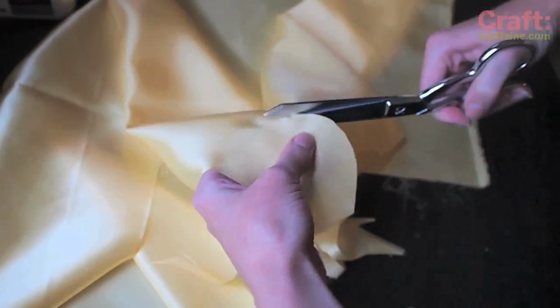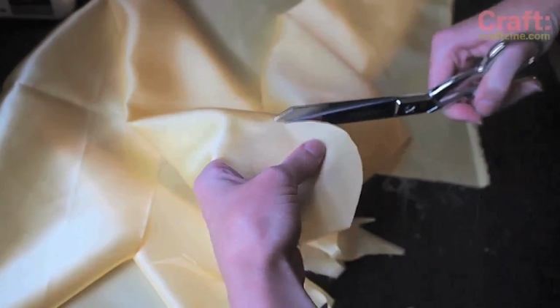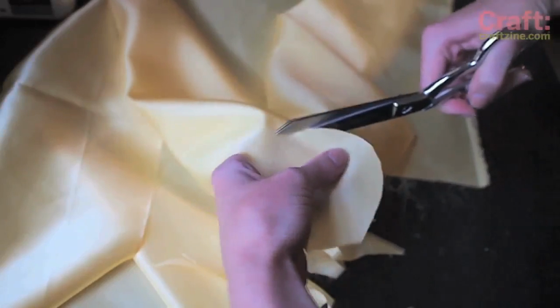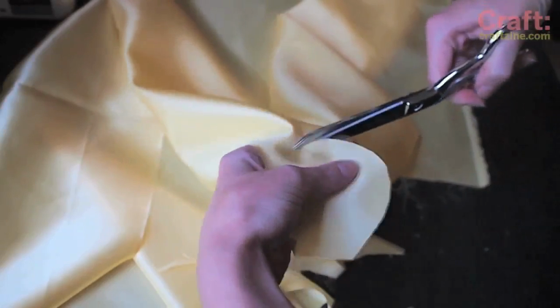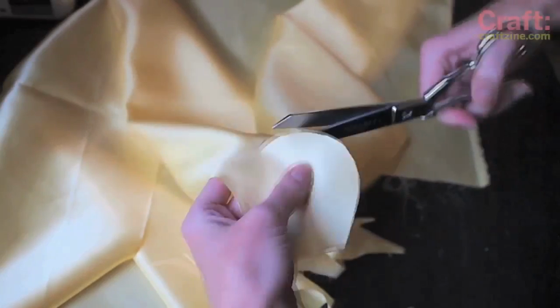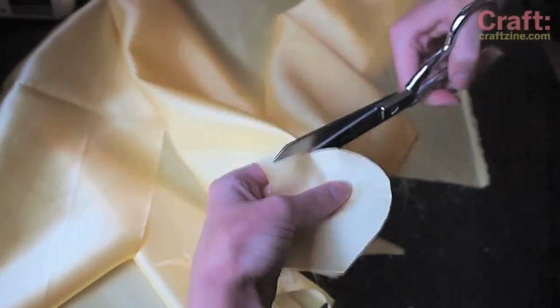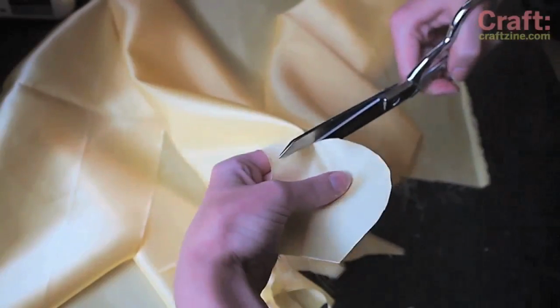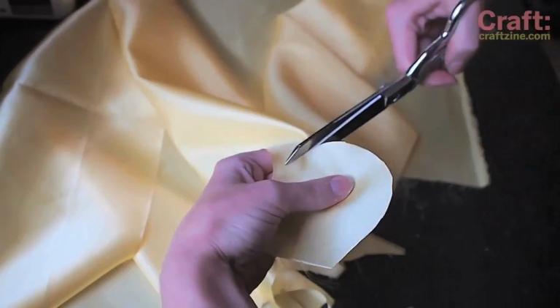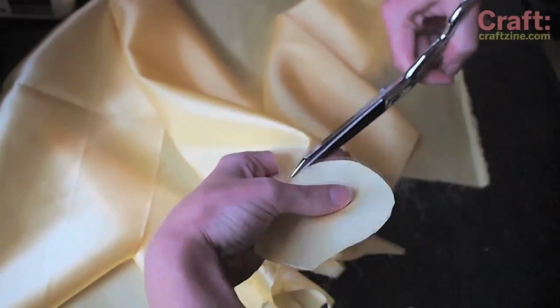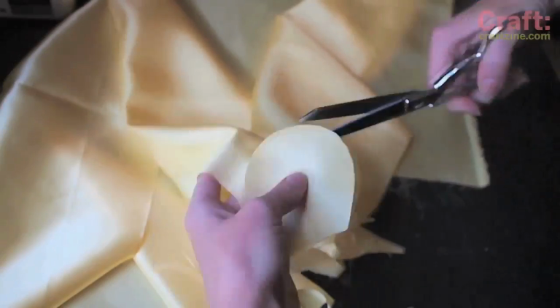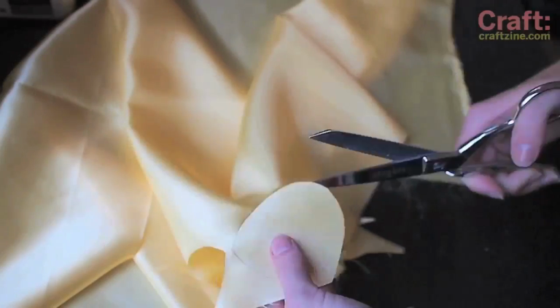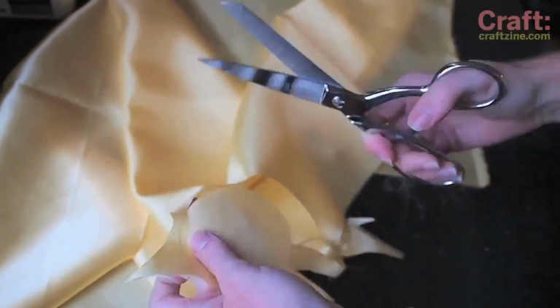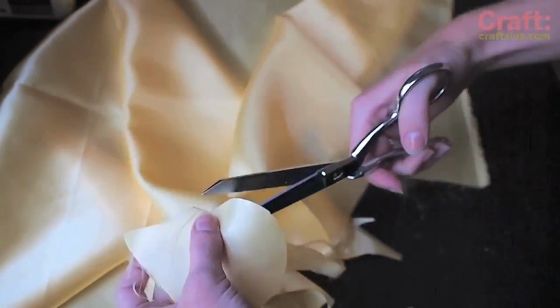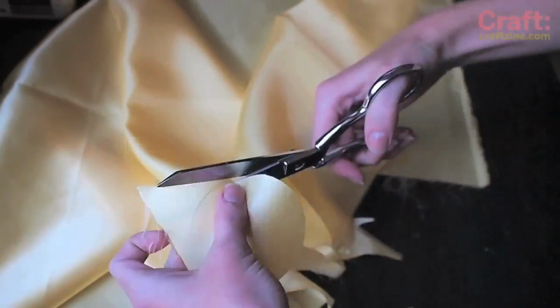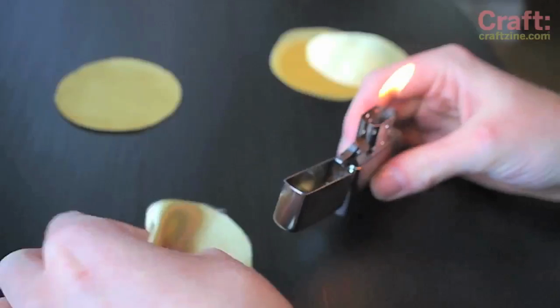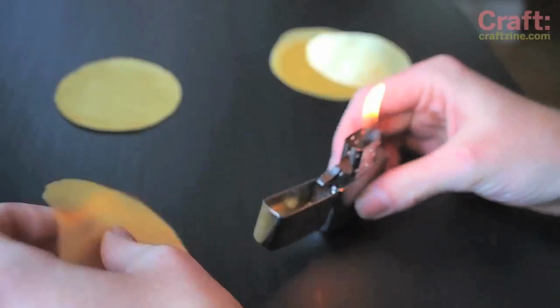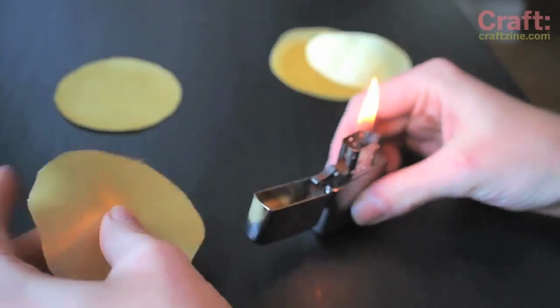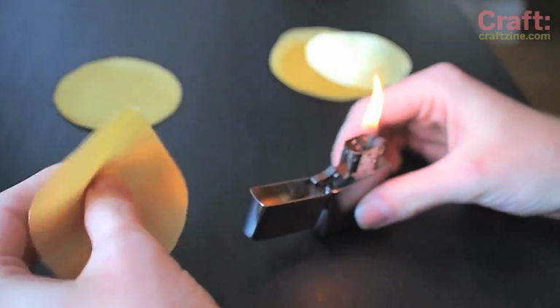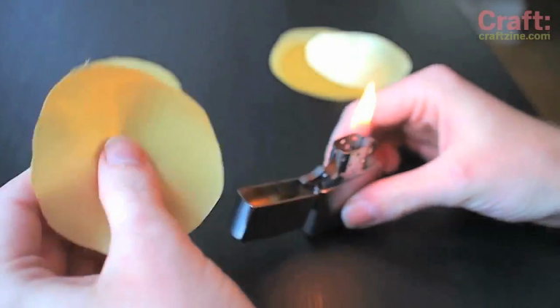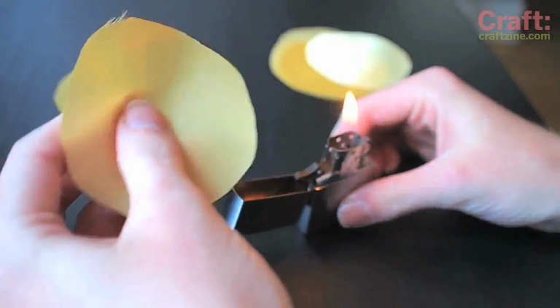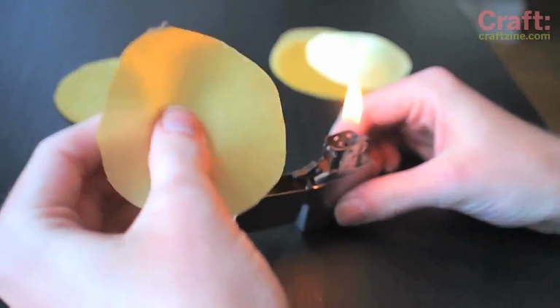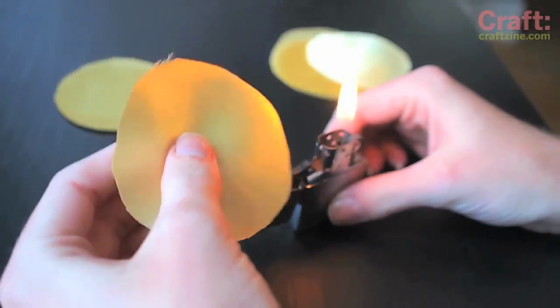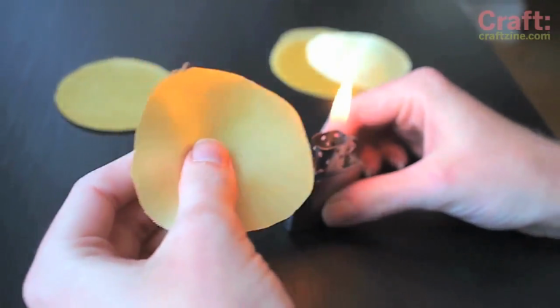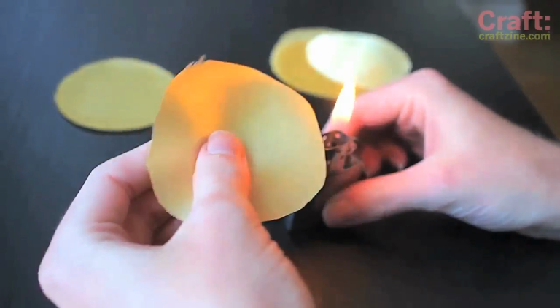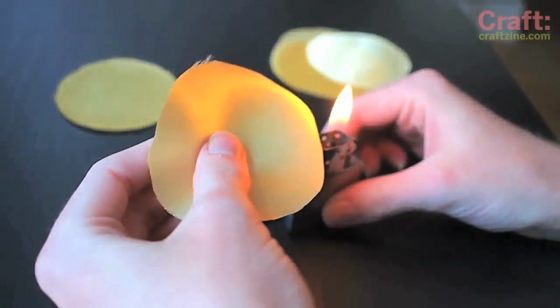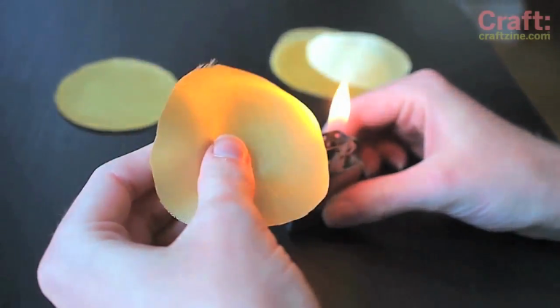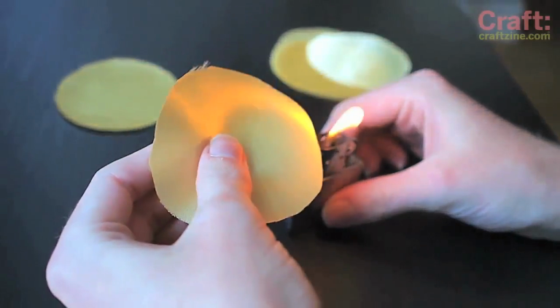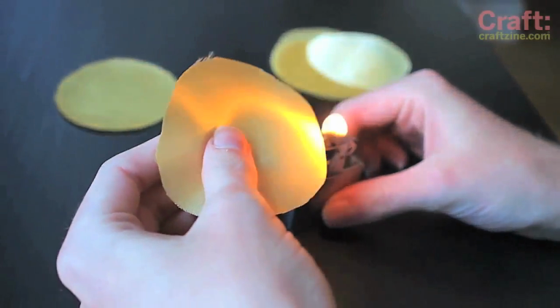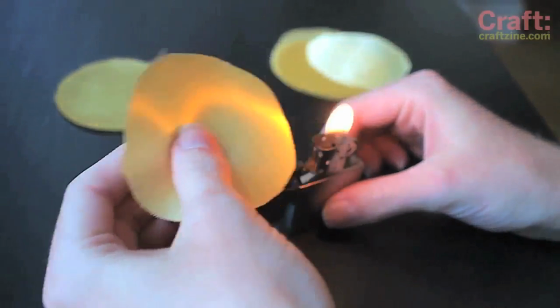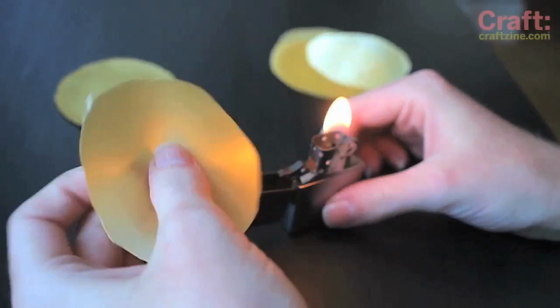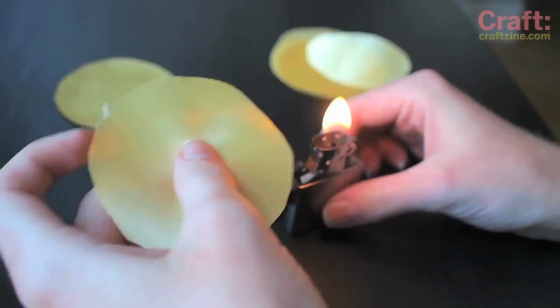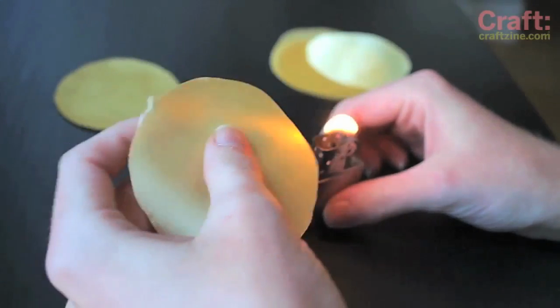If the fabric you've chosen is prone to fray, use heat to gently singe the edges of all 16 circles.